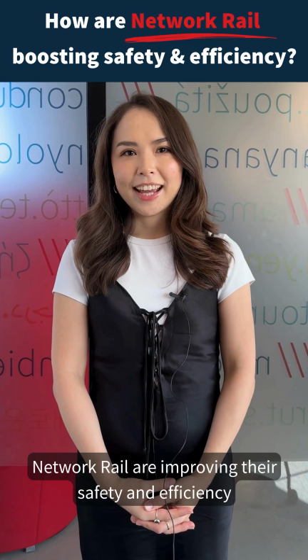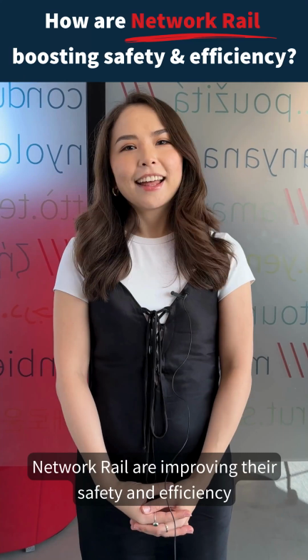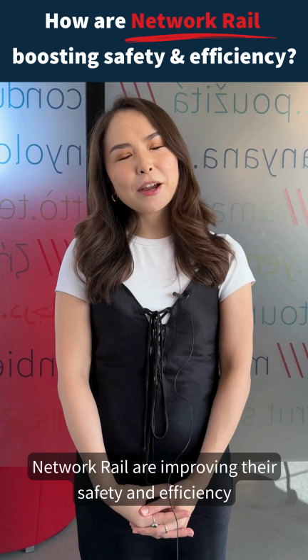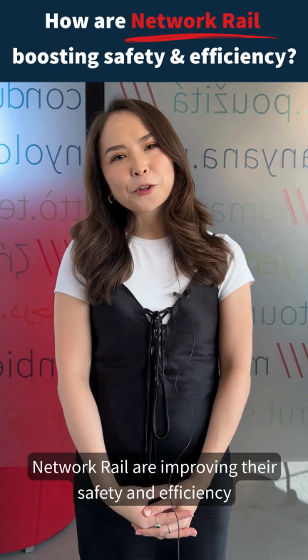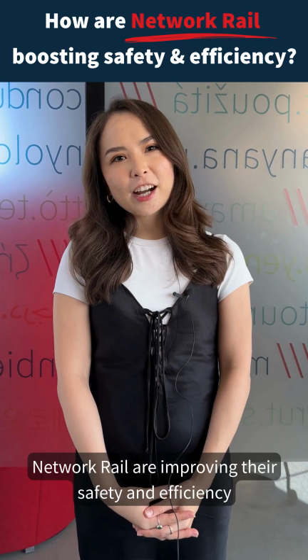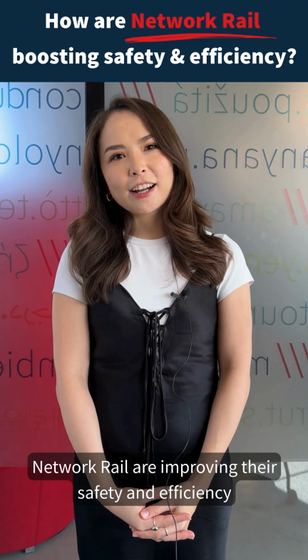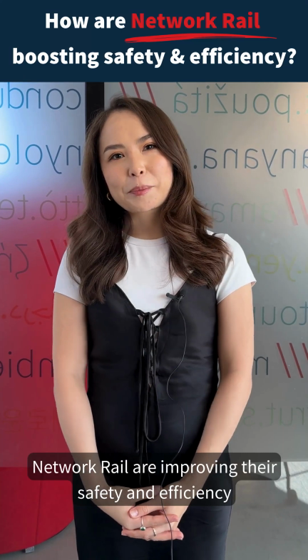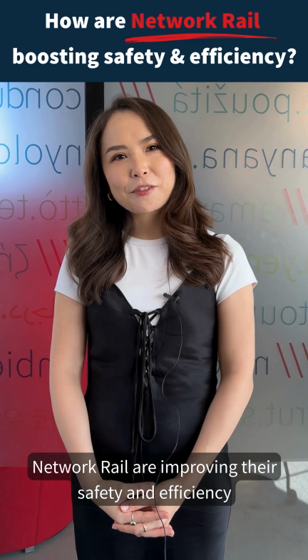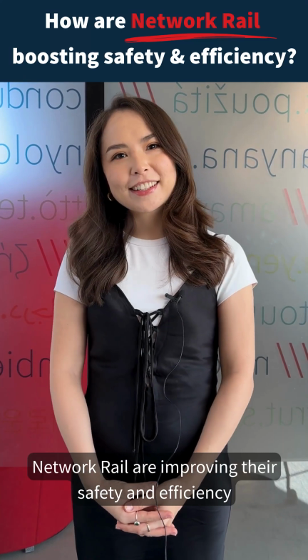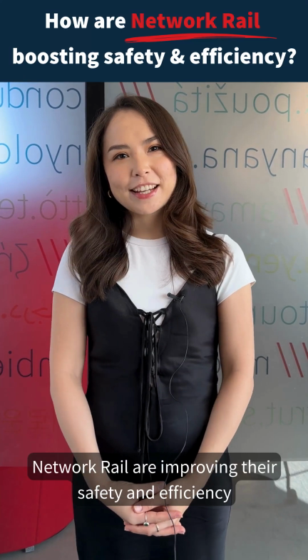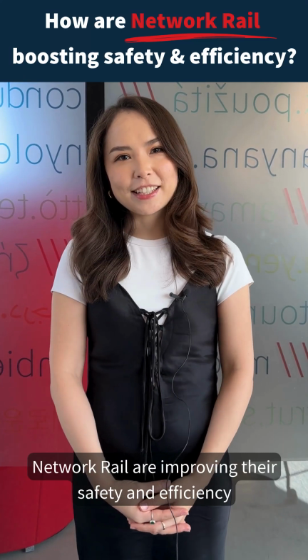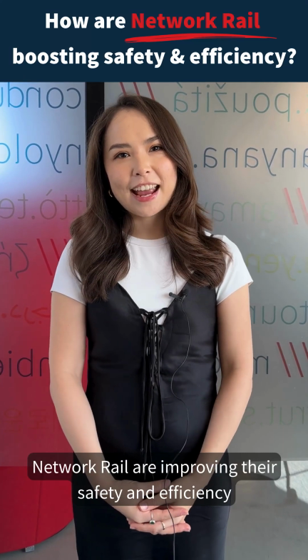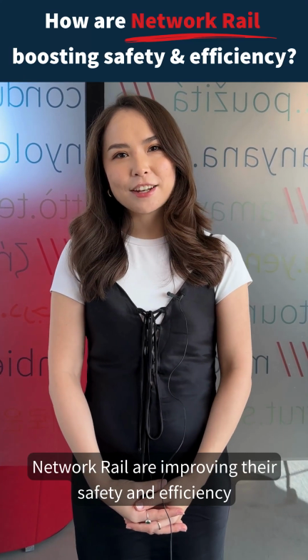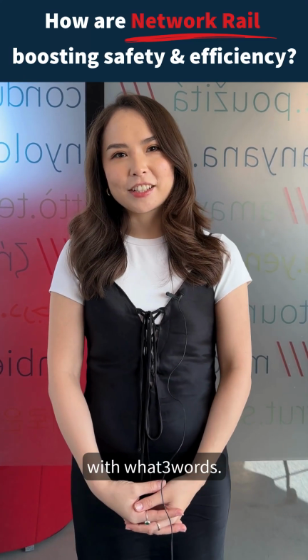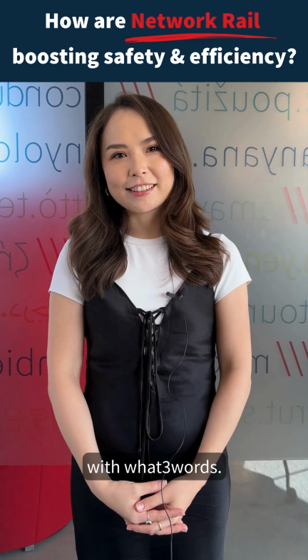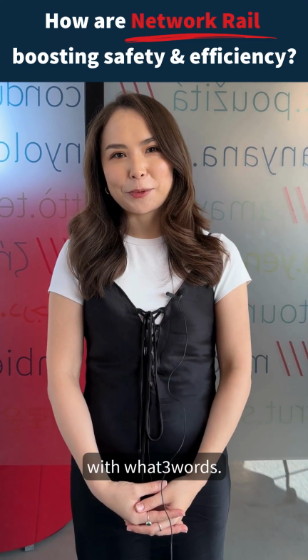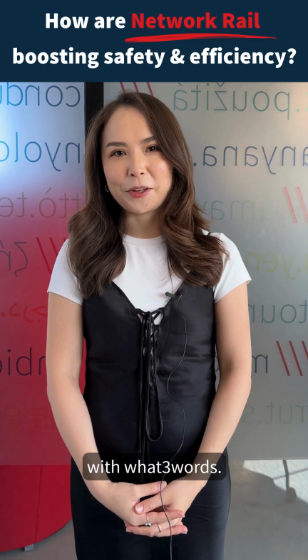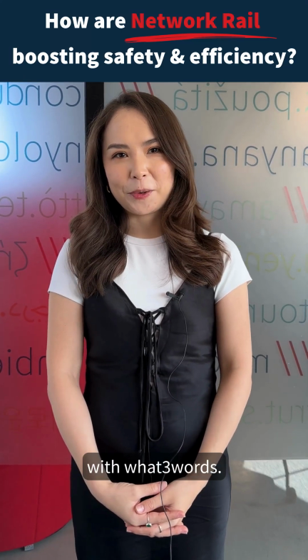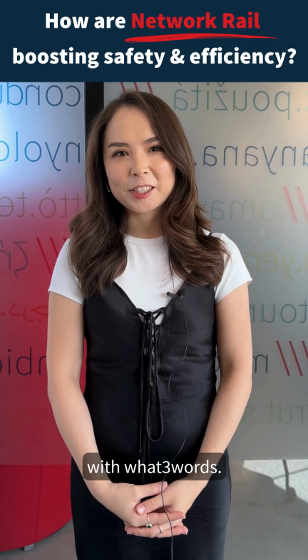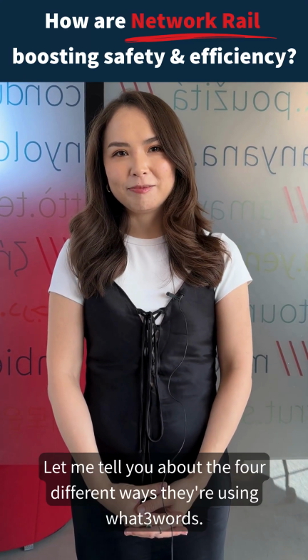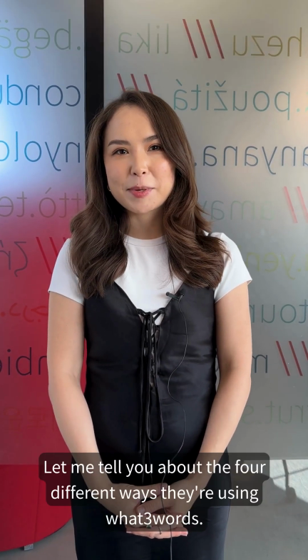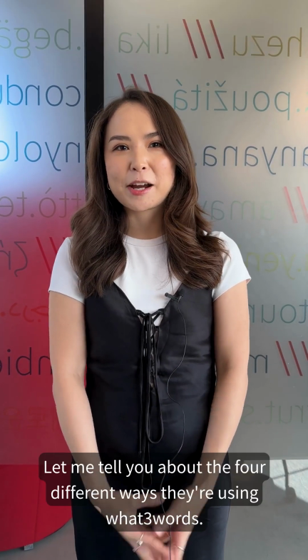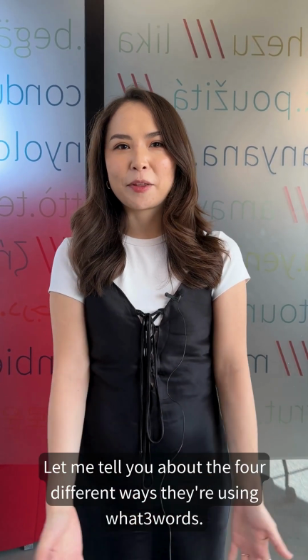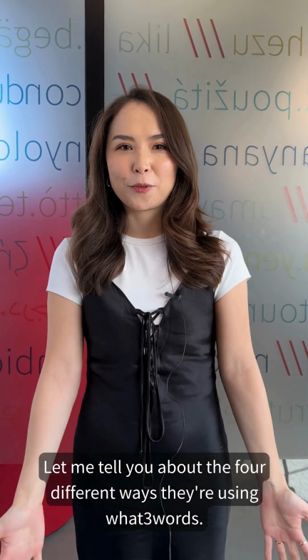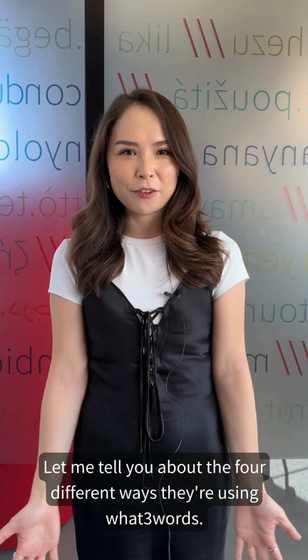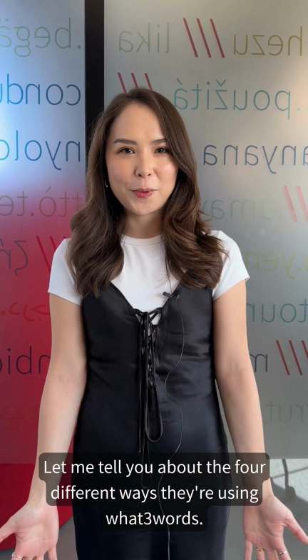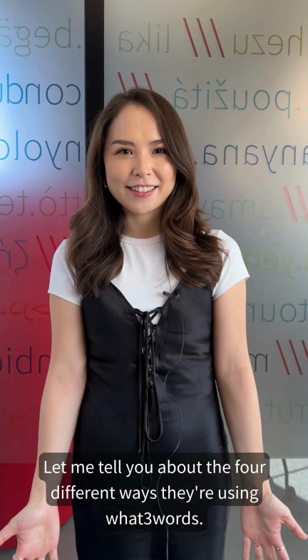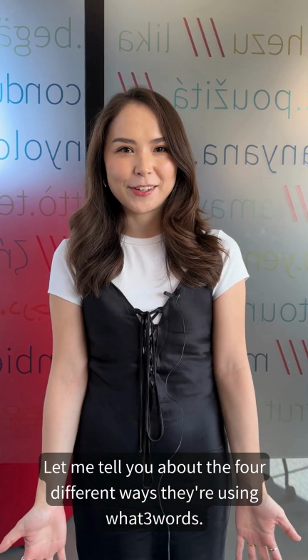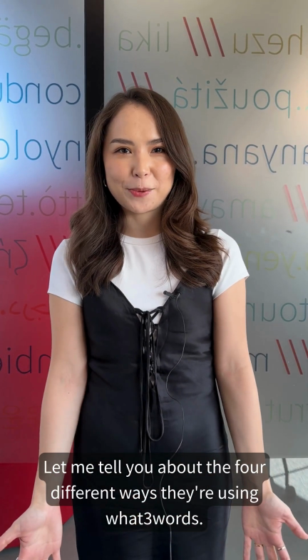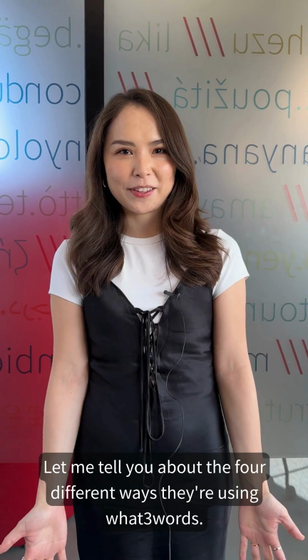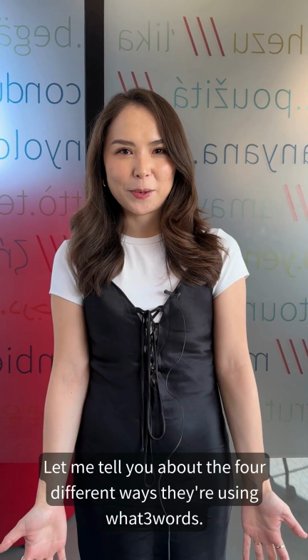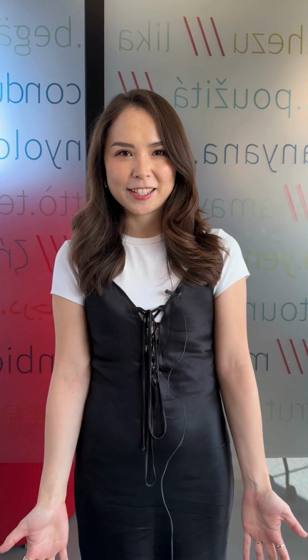Network Rail are improving their safety and efficiency with What3Words. Let me tell you about the four different ways they're using What3Words.